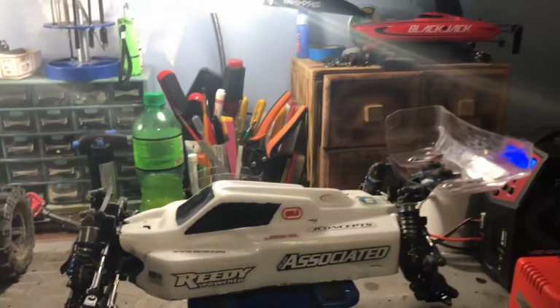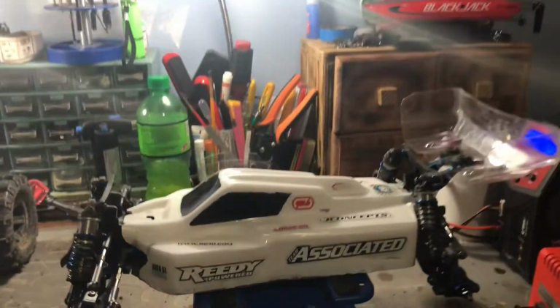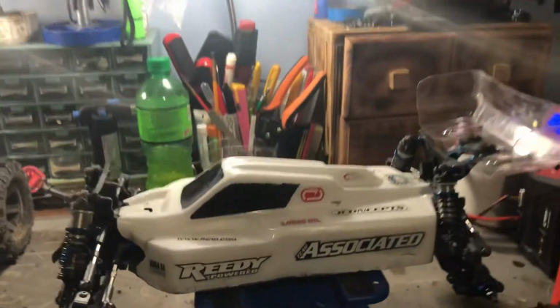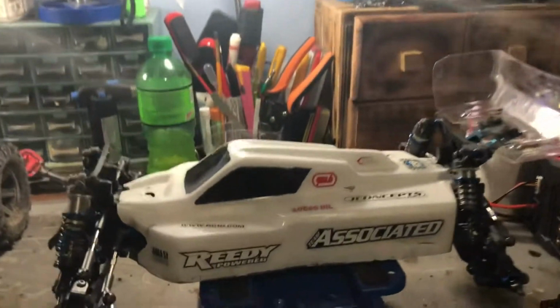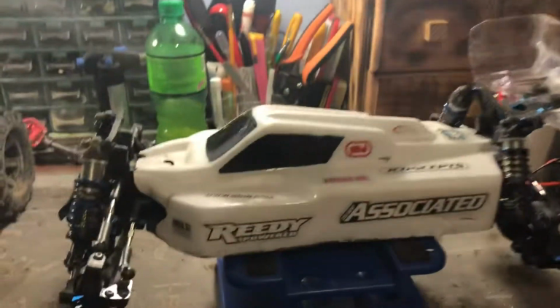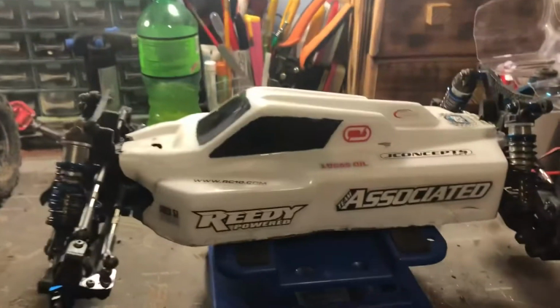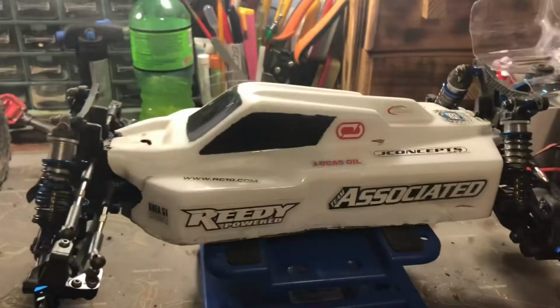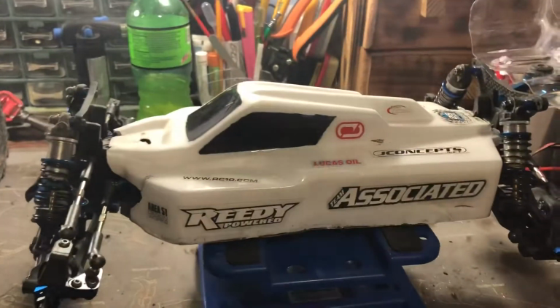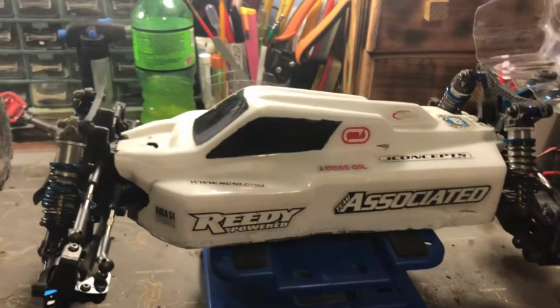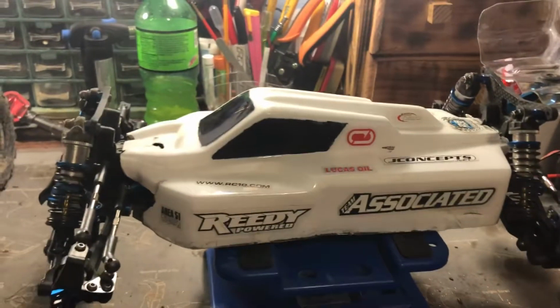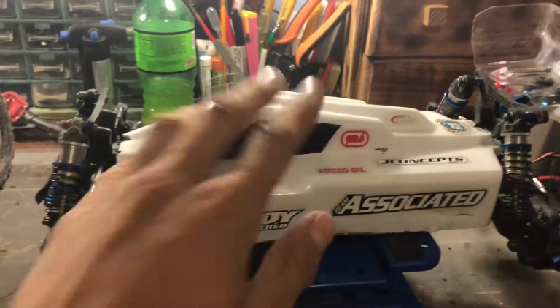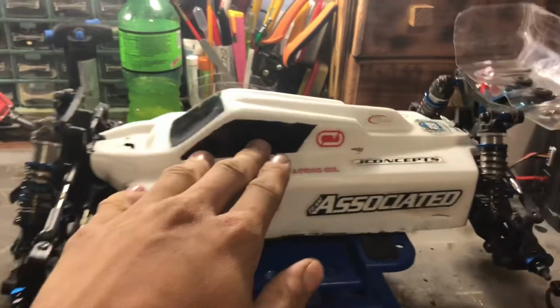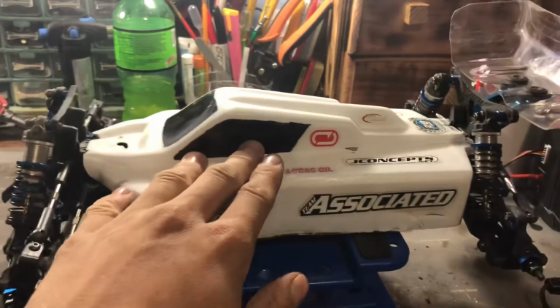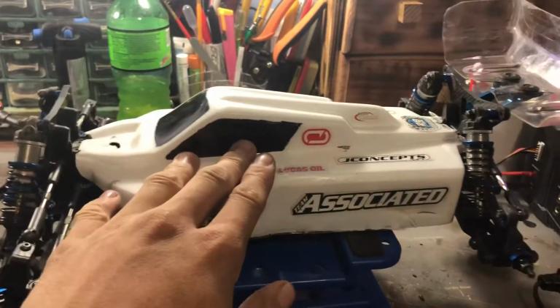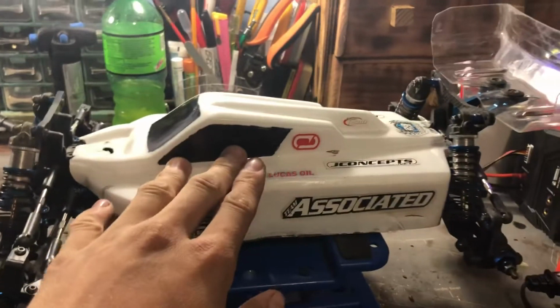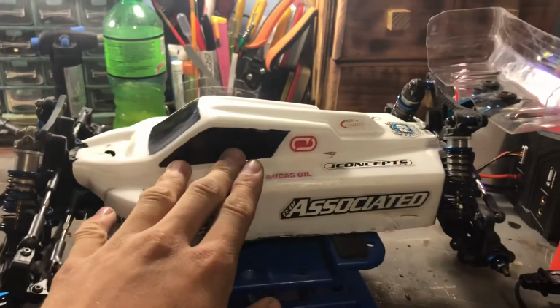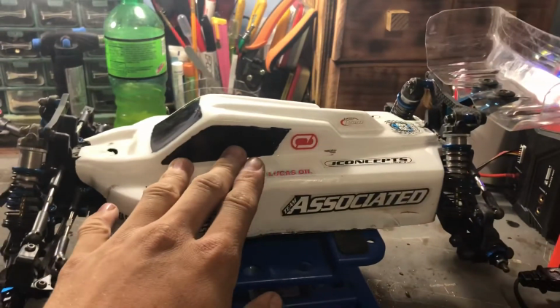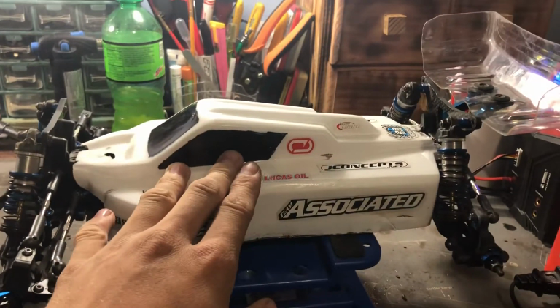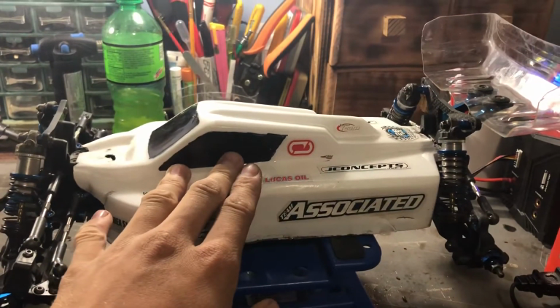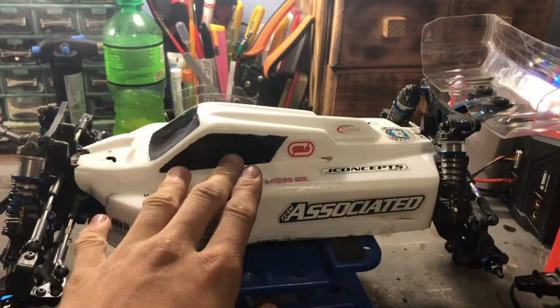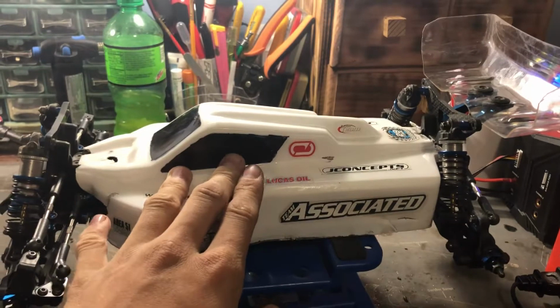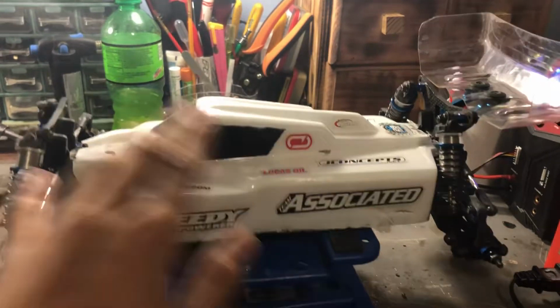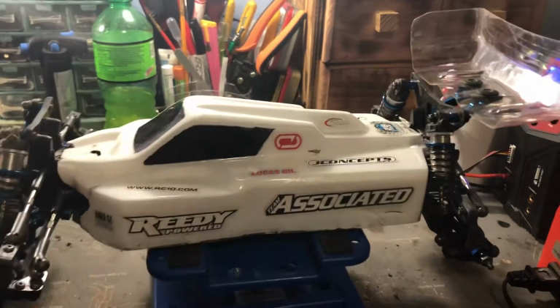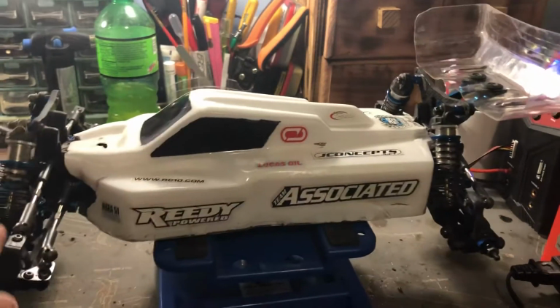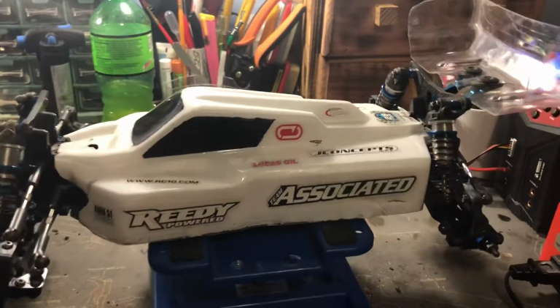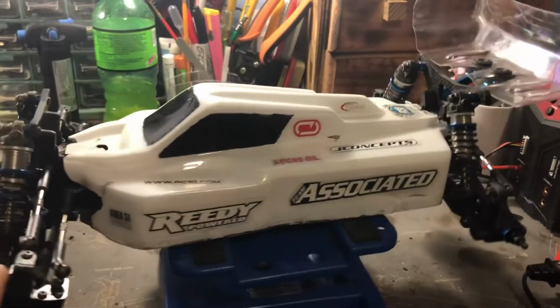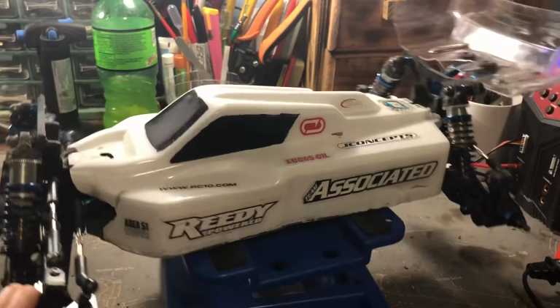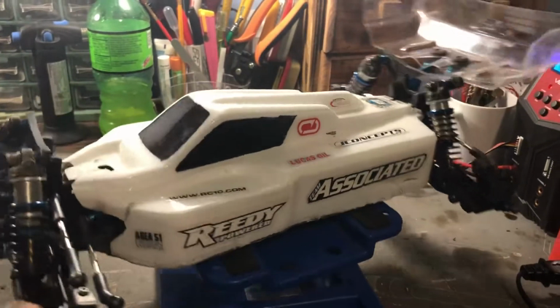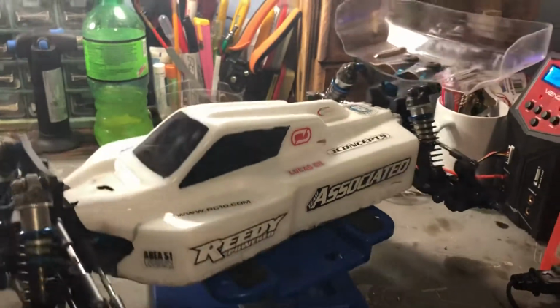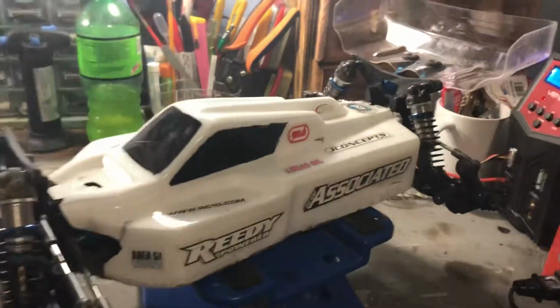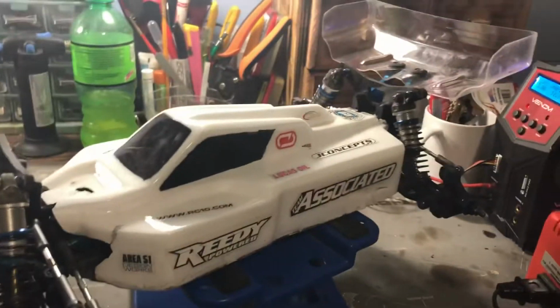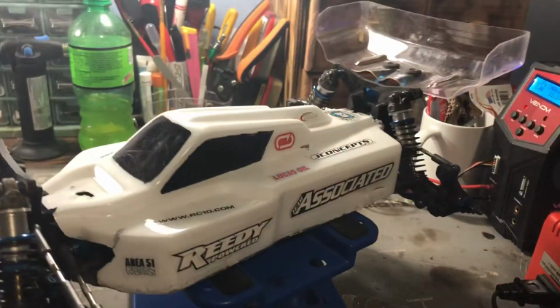What's up guys, Arce of Life here. This is an update on my Team Associated B64D.